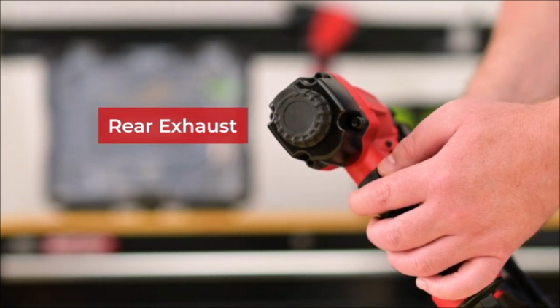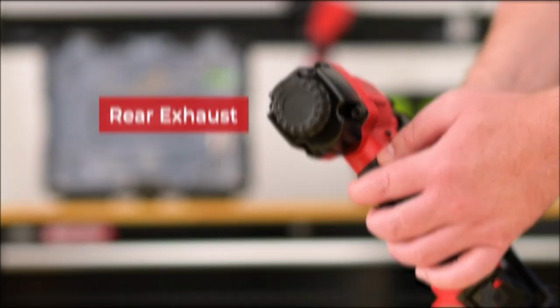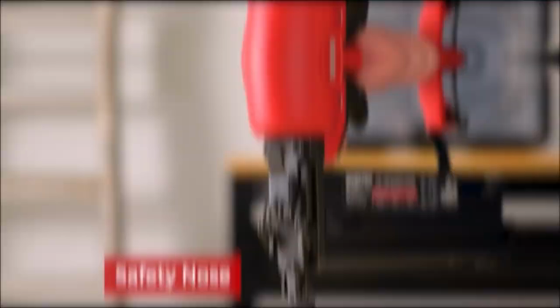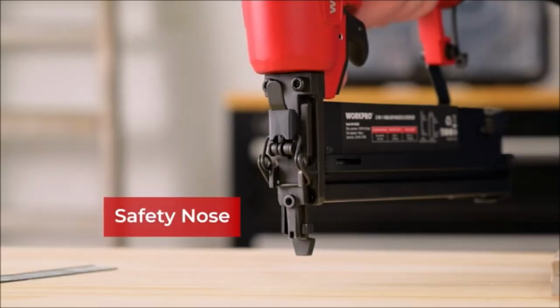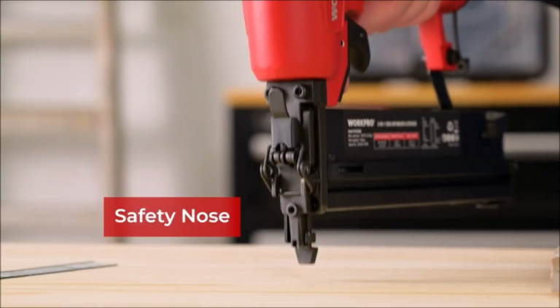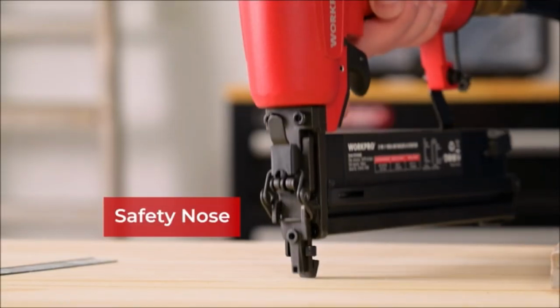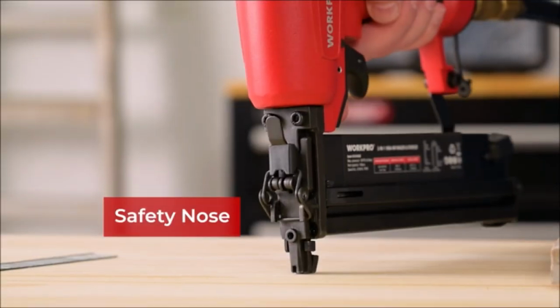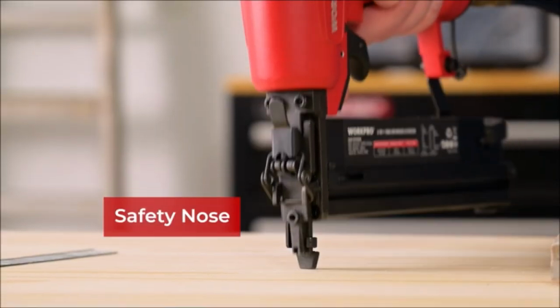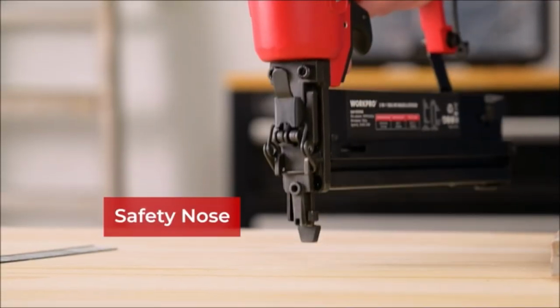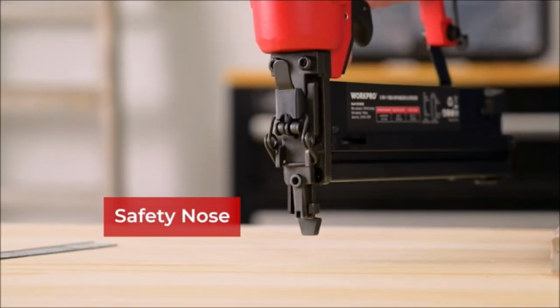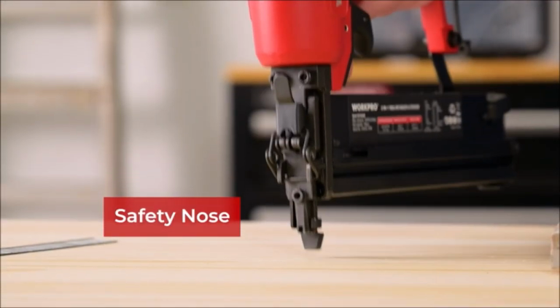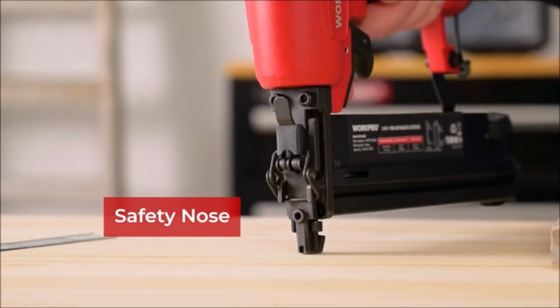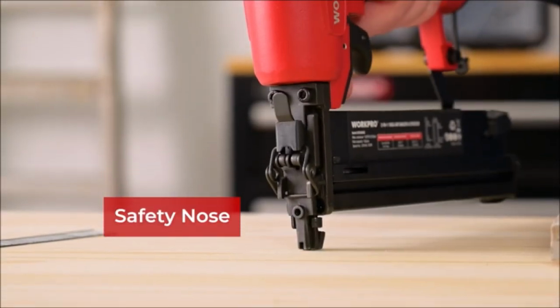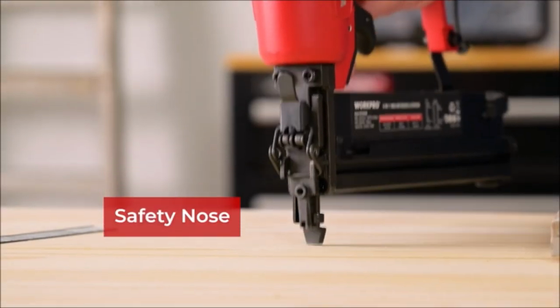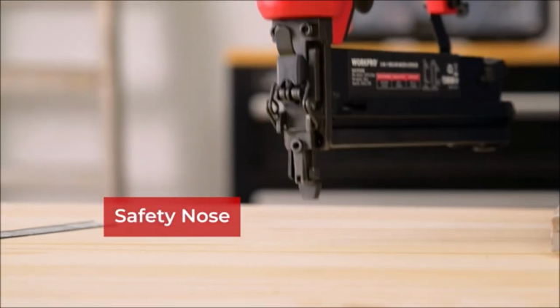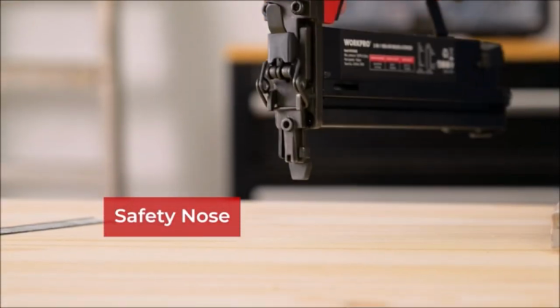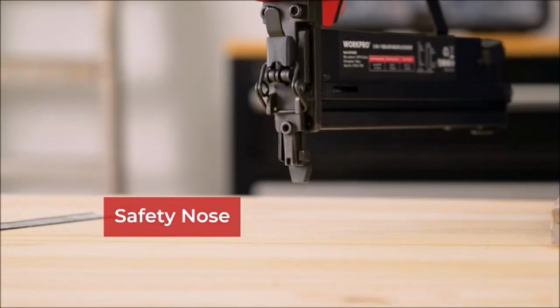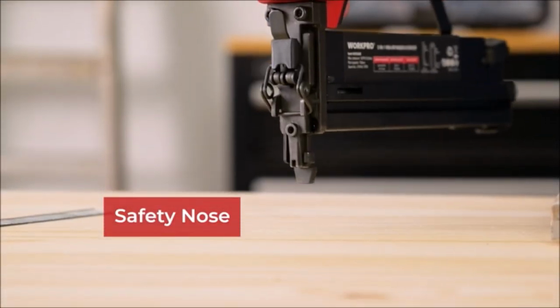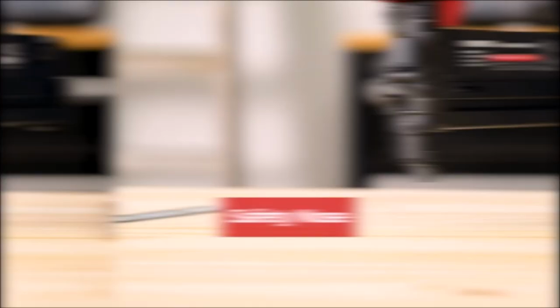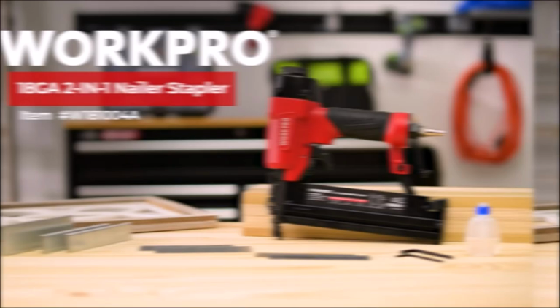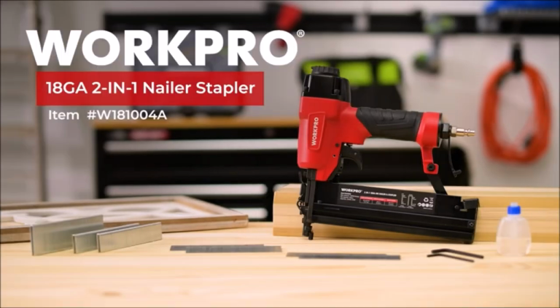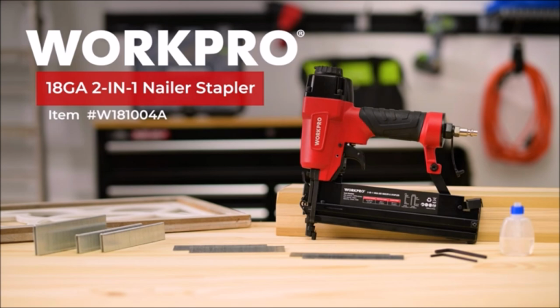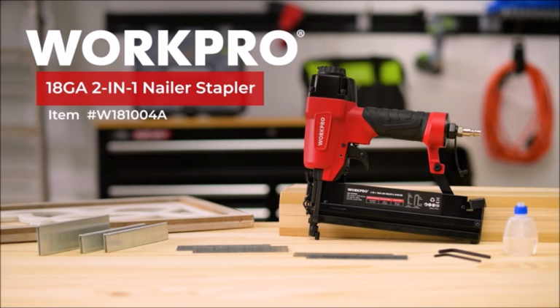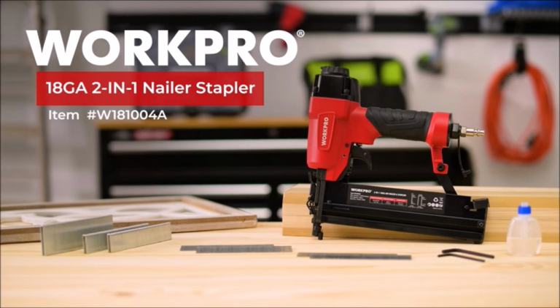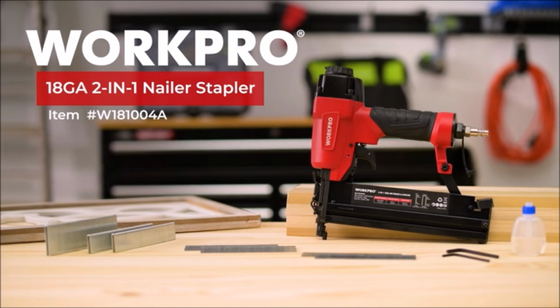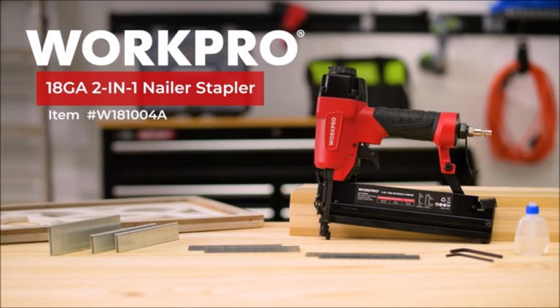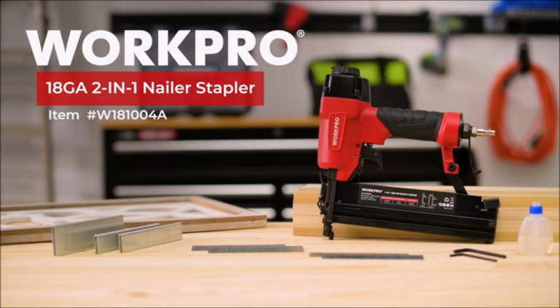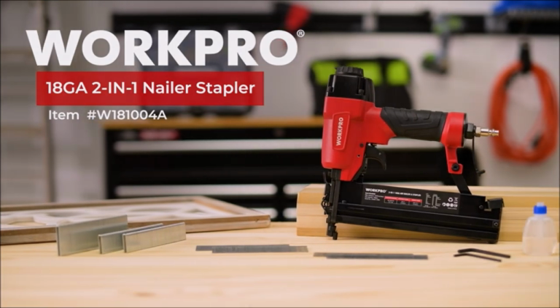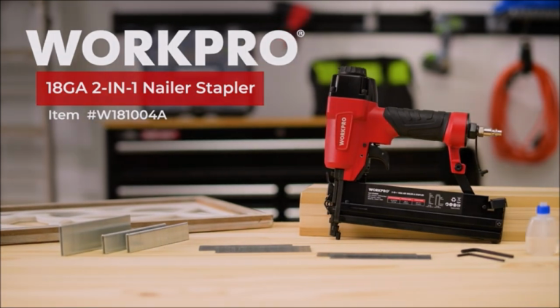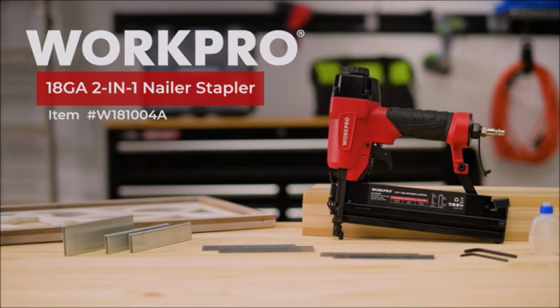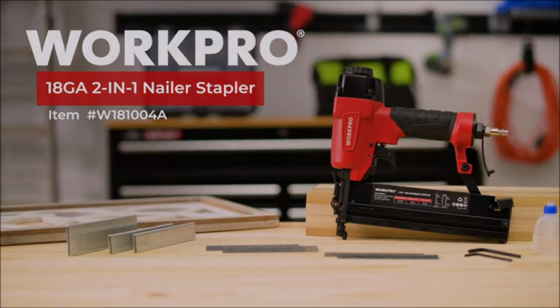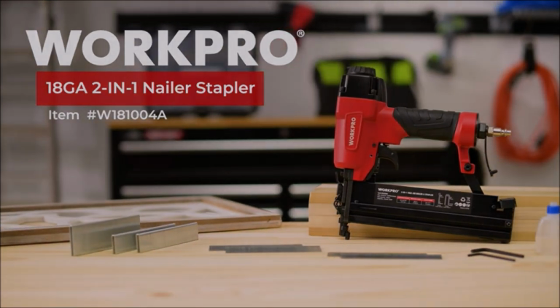The WorkPro Pneumatic Brad Nailer is a great choice for professional or DIY users who want to save time and effort.